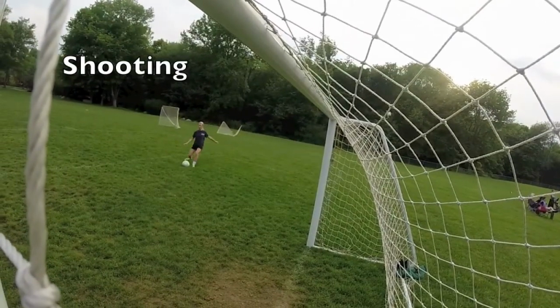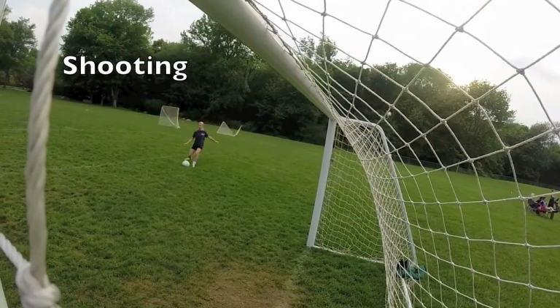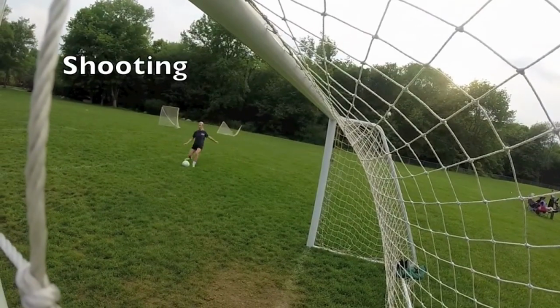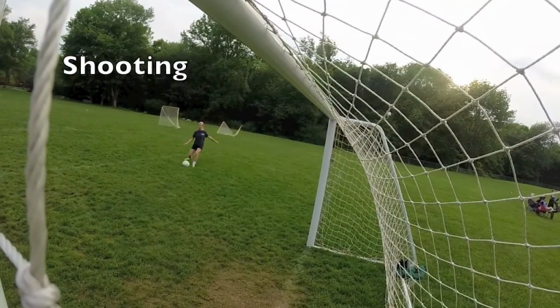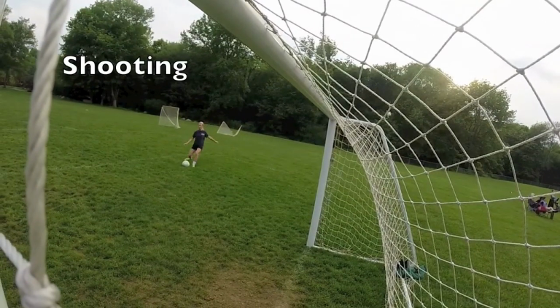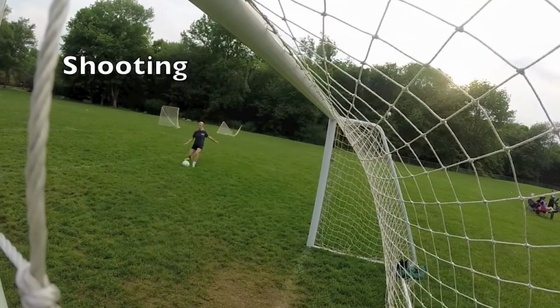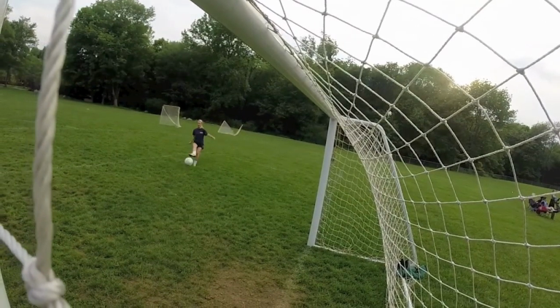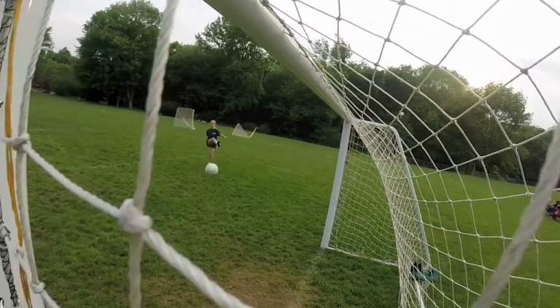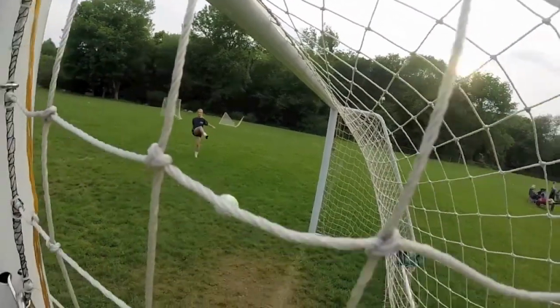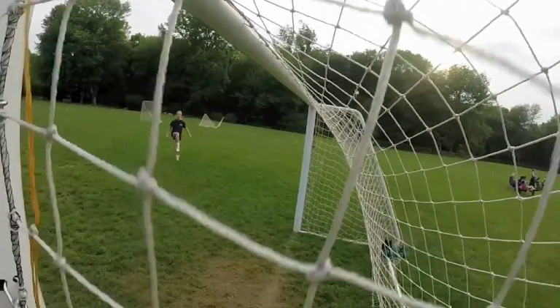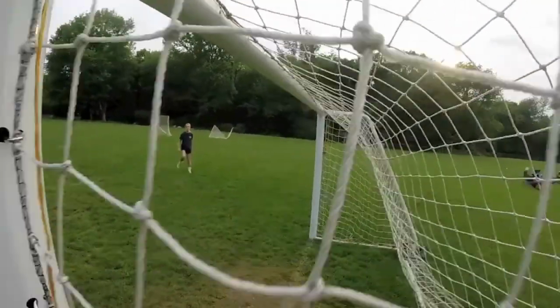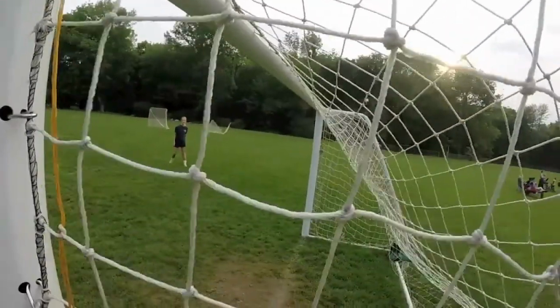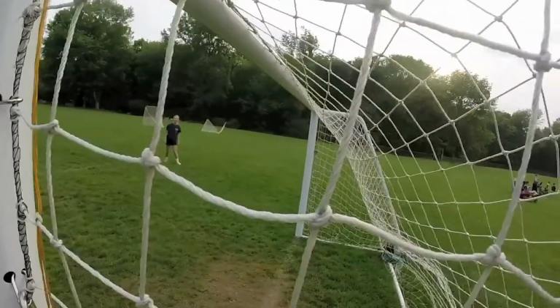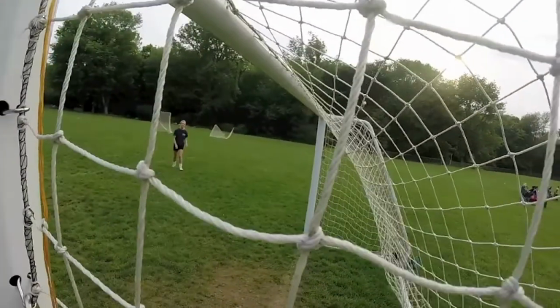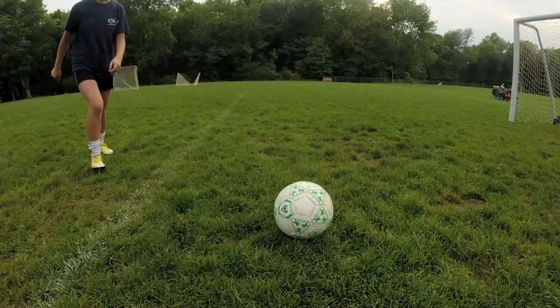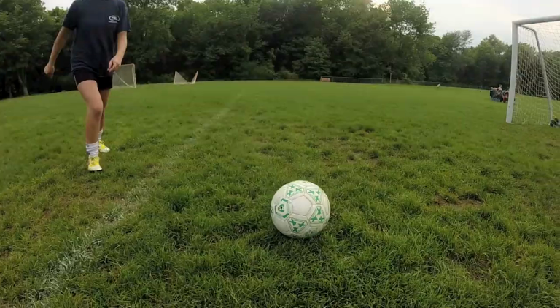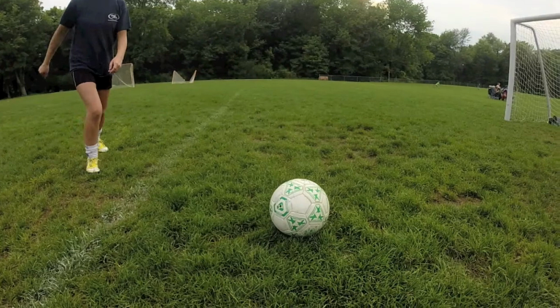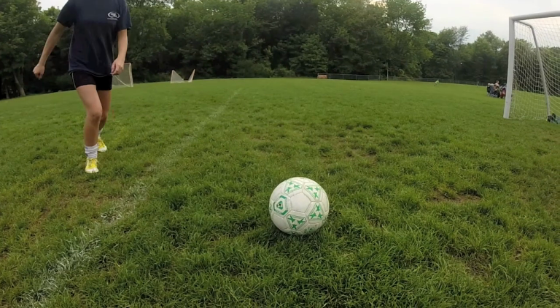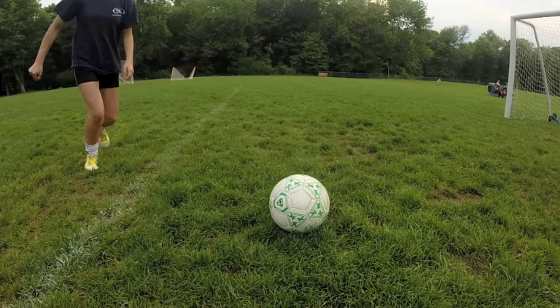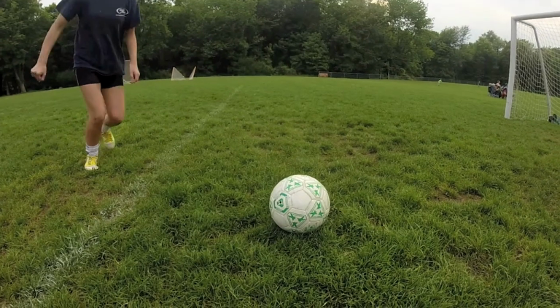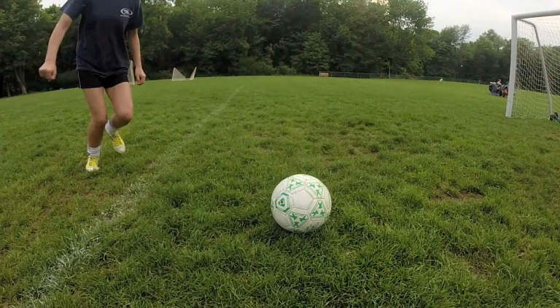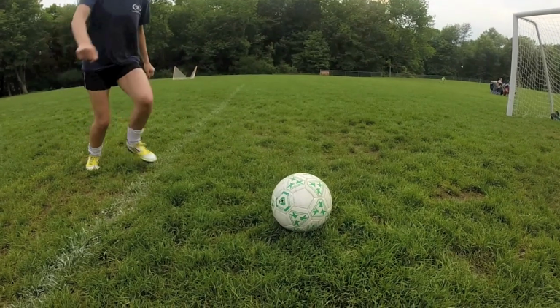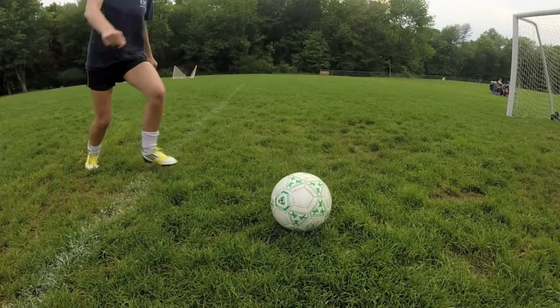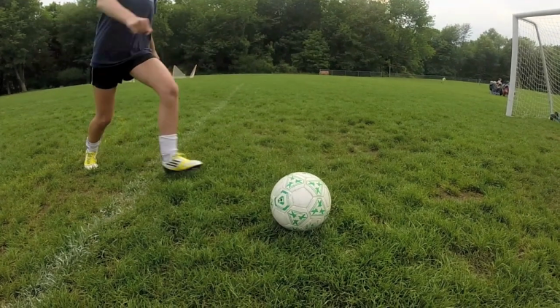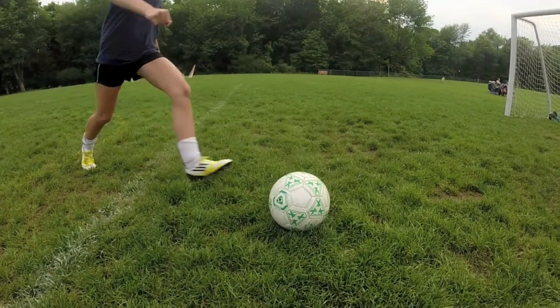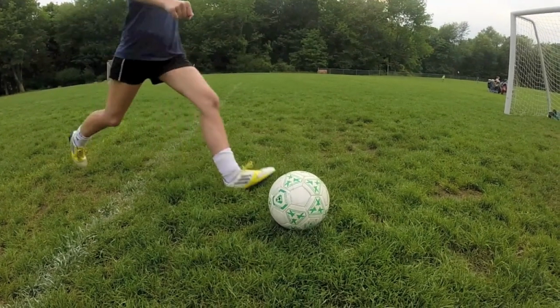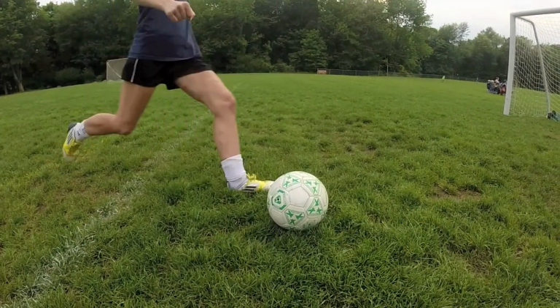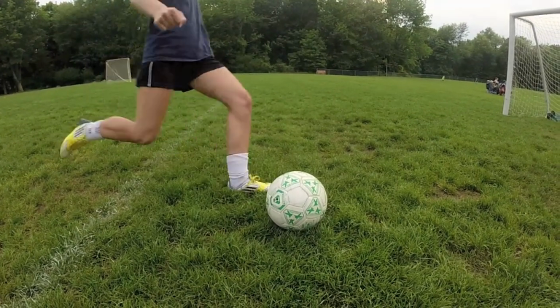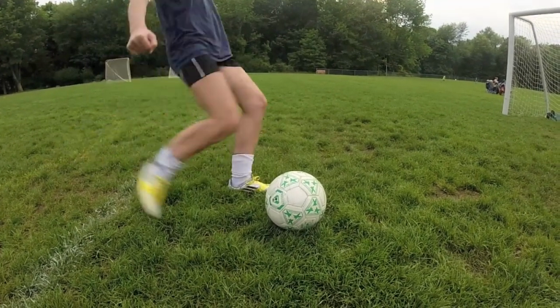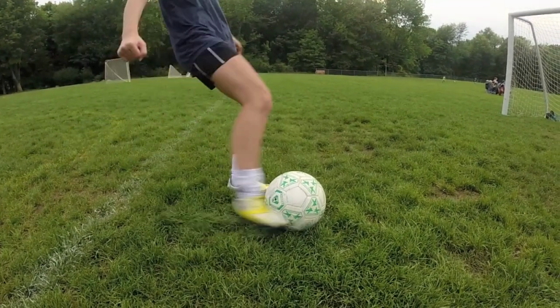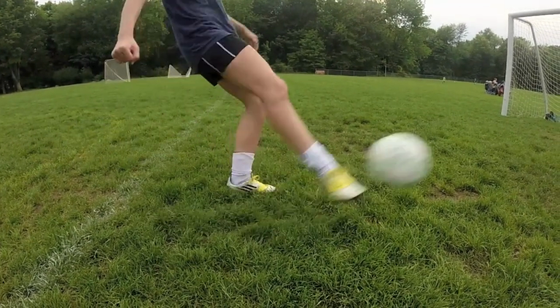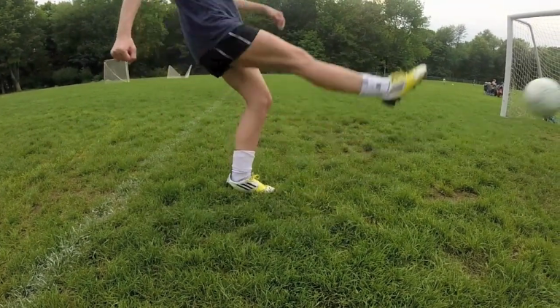Shooting. Get your foot under the ball and follow through.